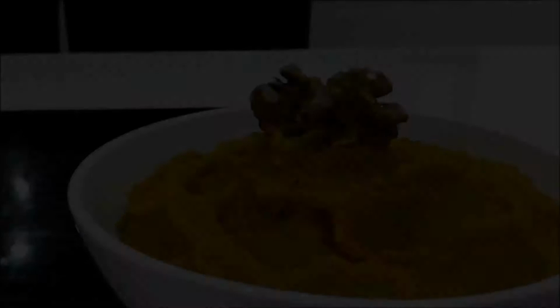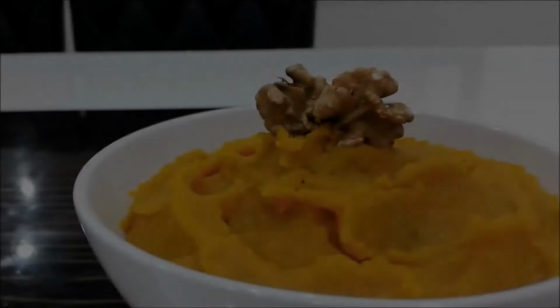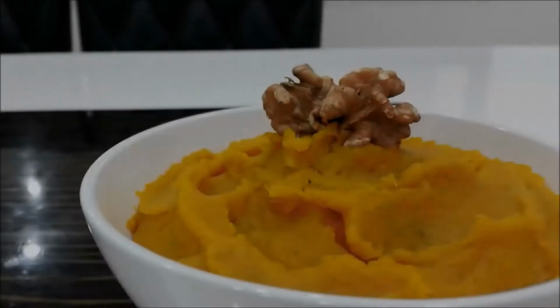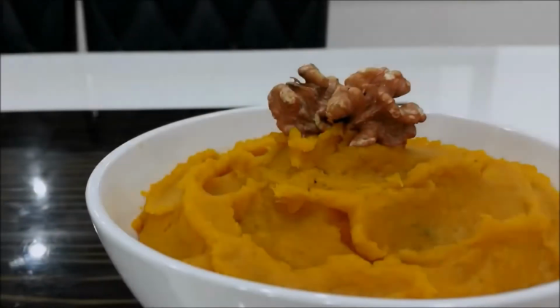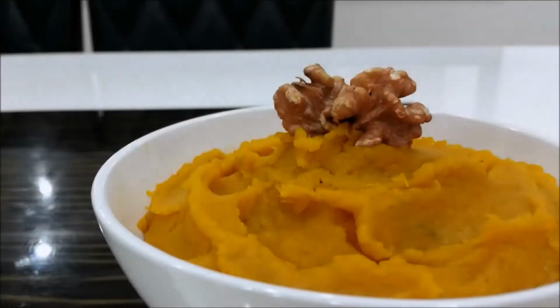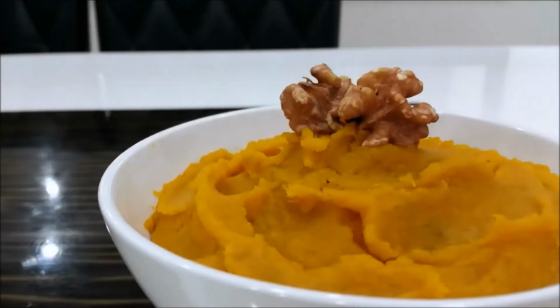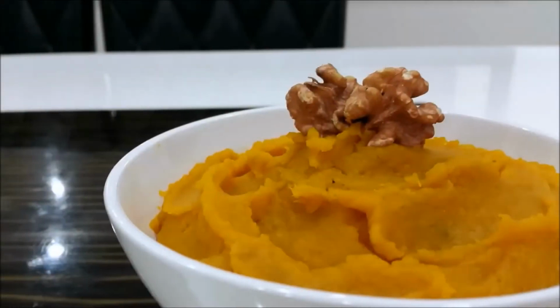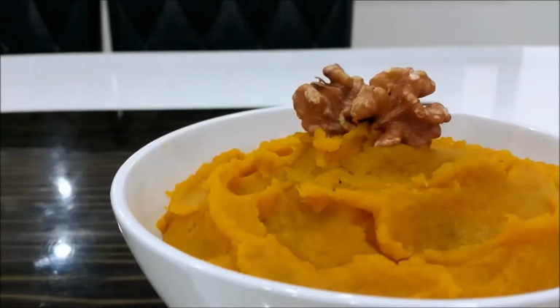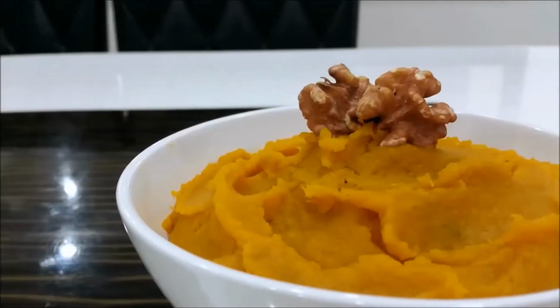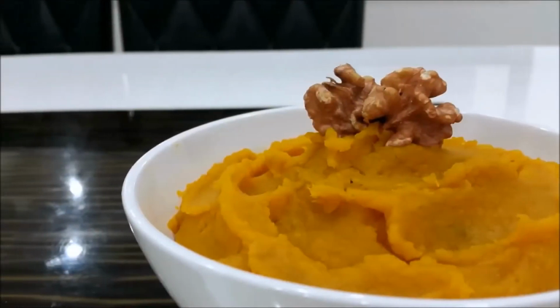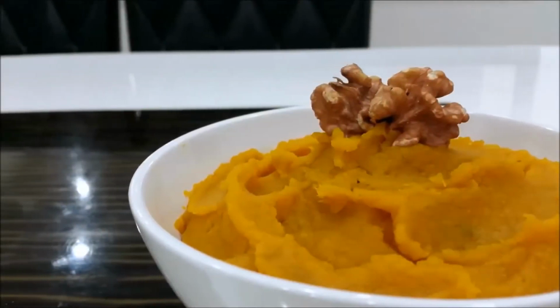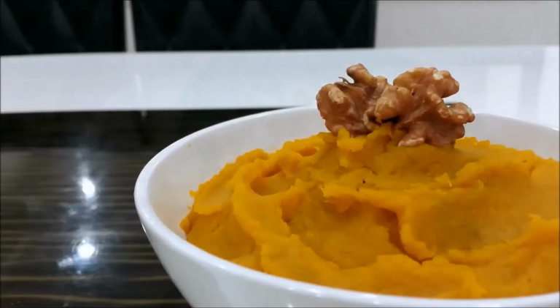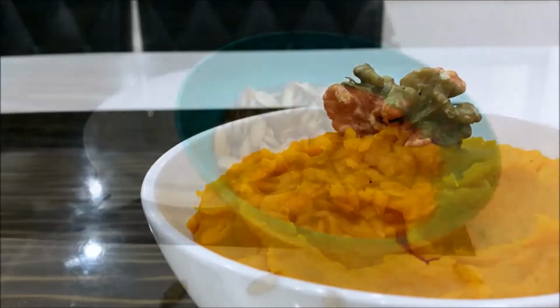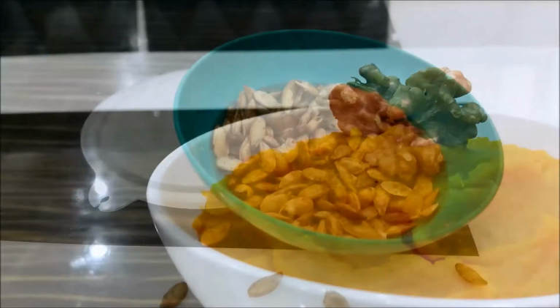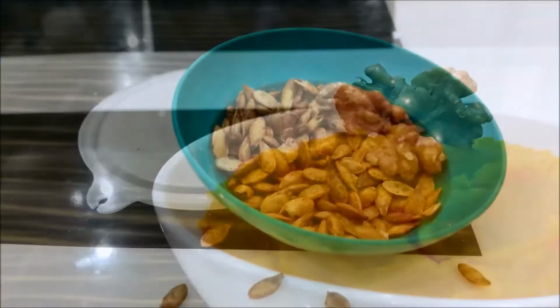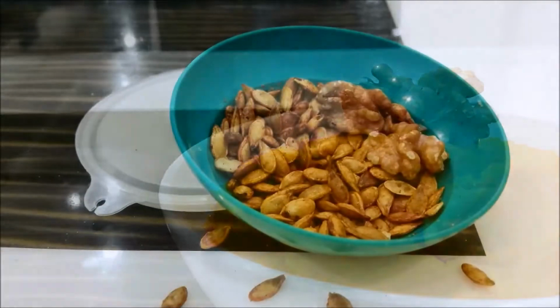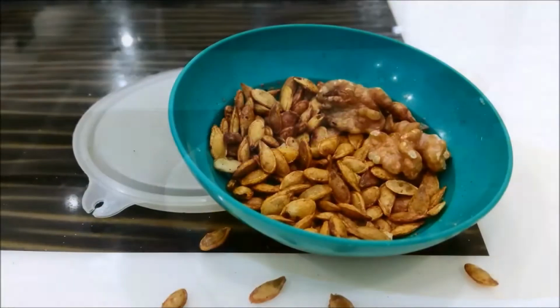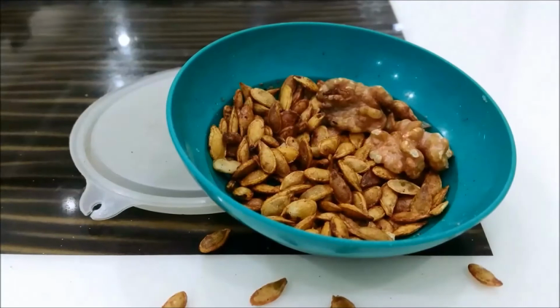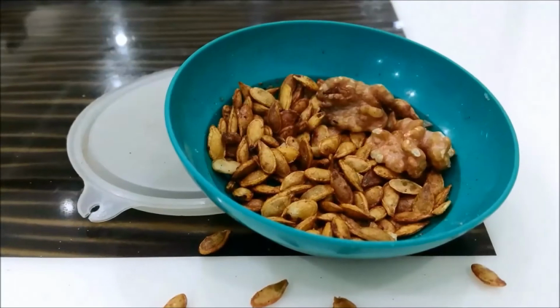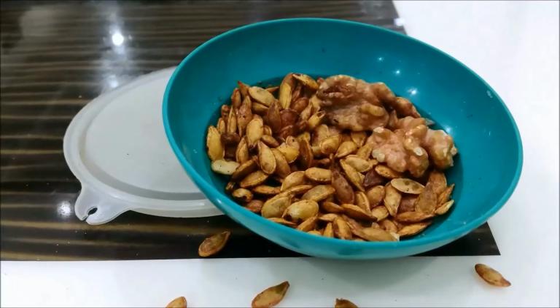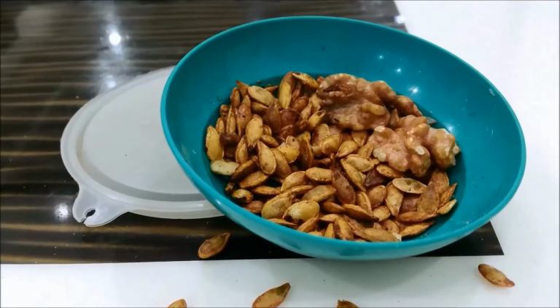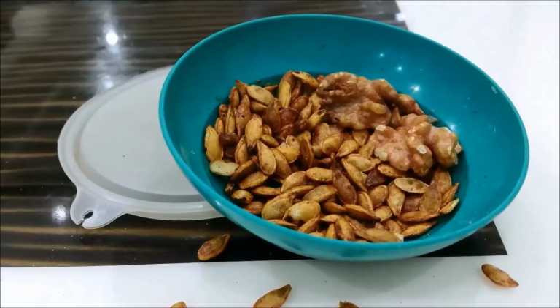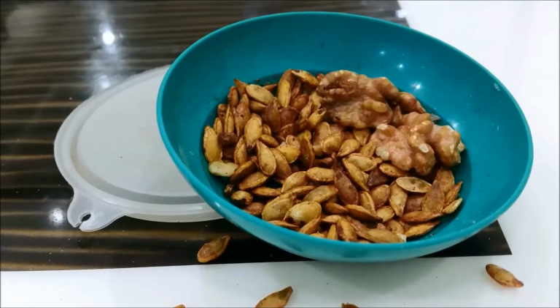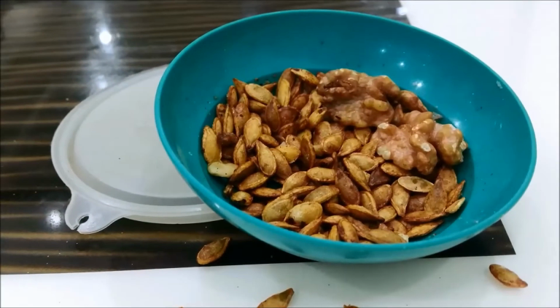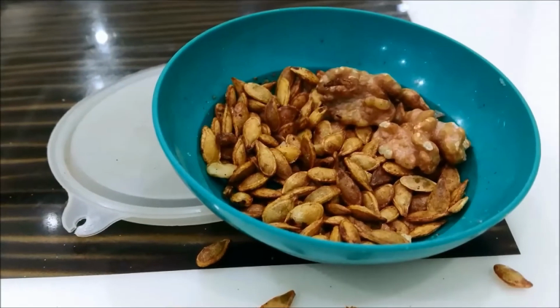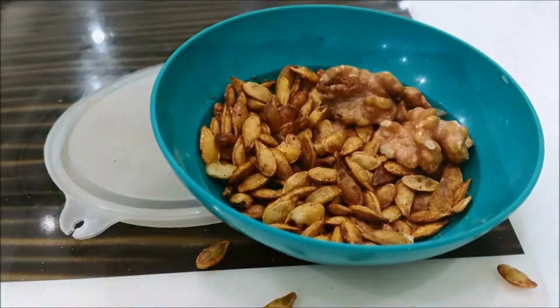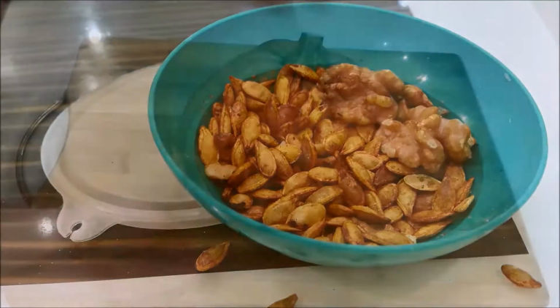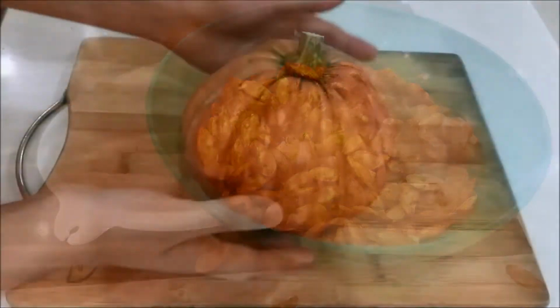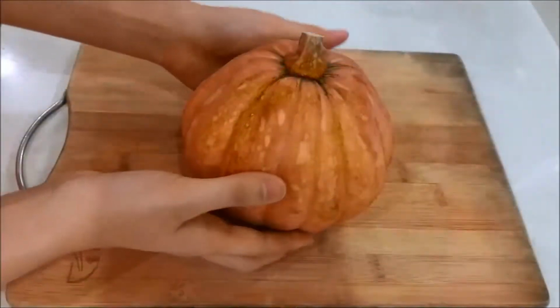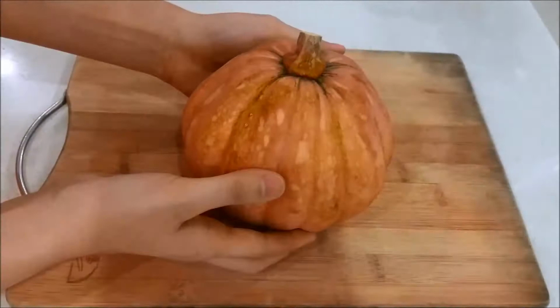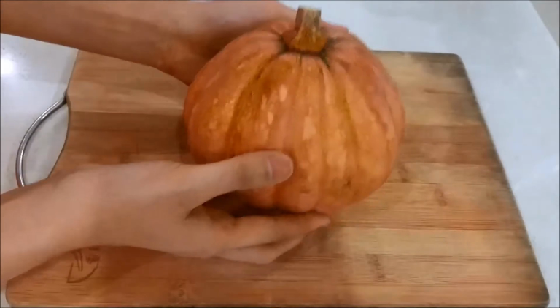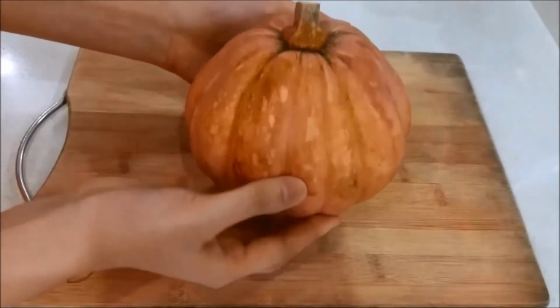Hi guys, I'm Wendy. Today we're making pumpkin puree and roasted pumpkin seeds.